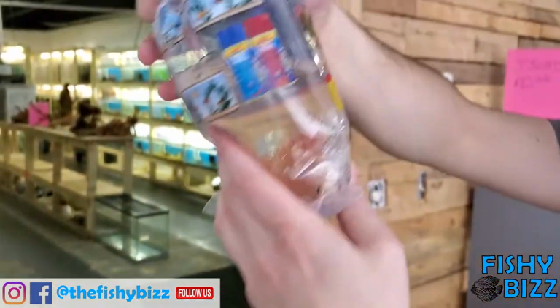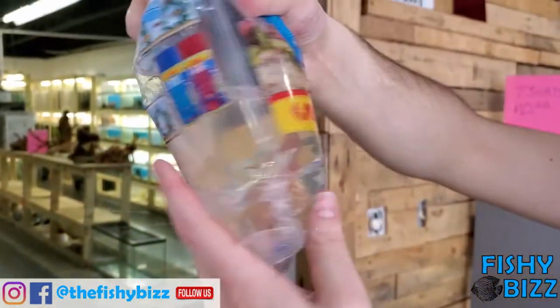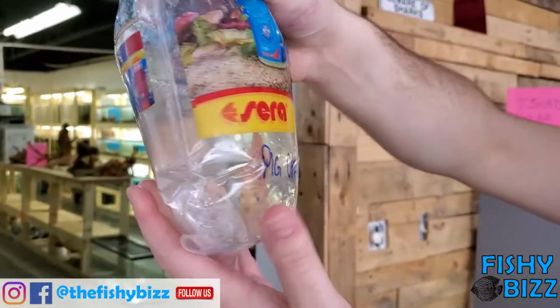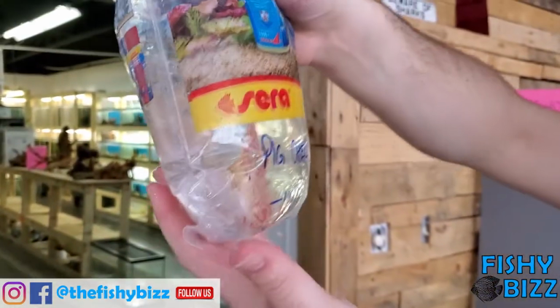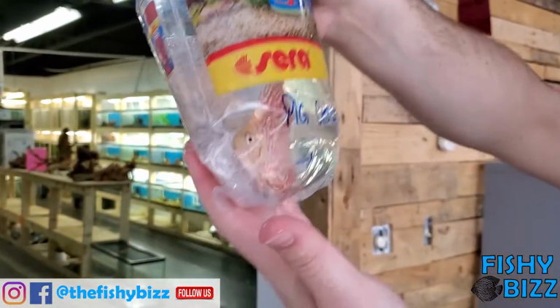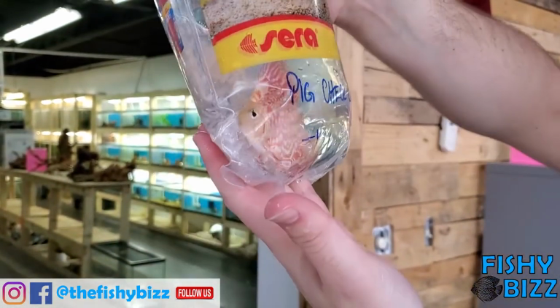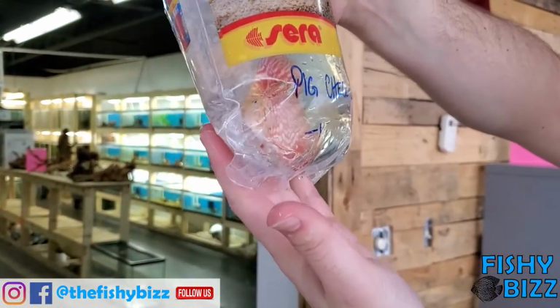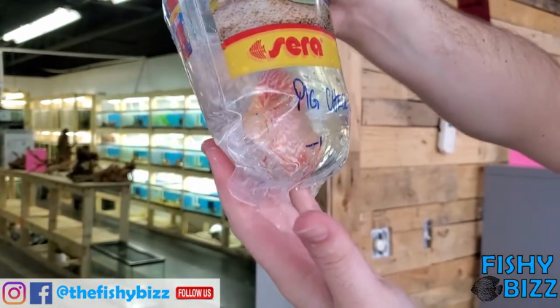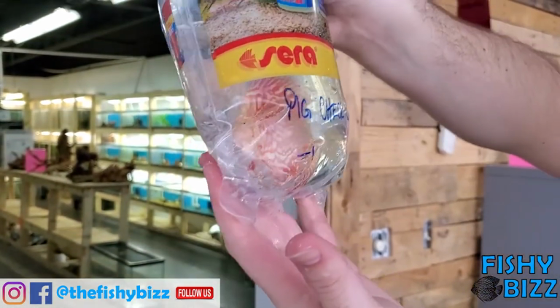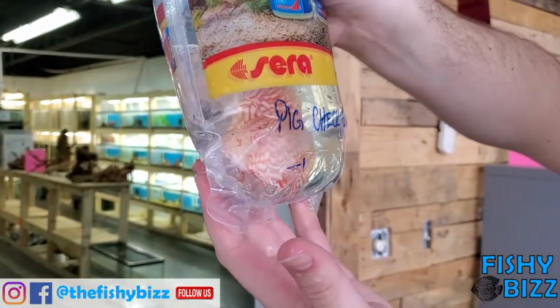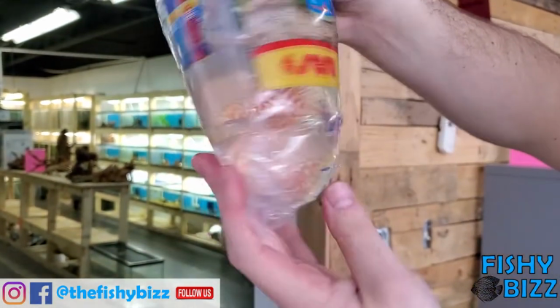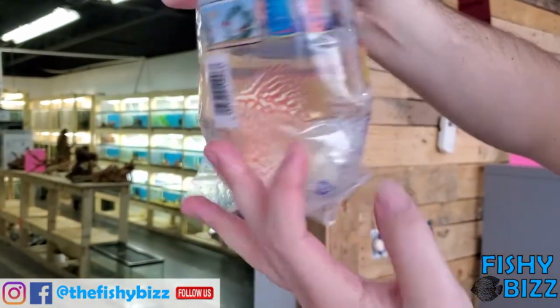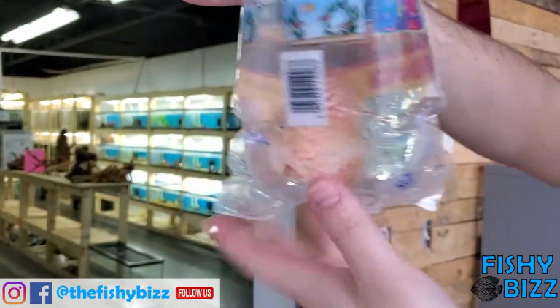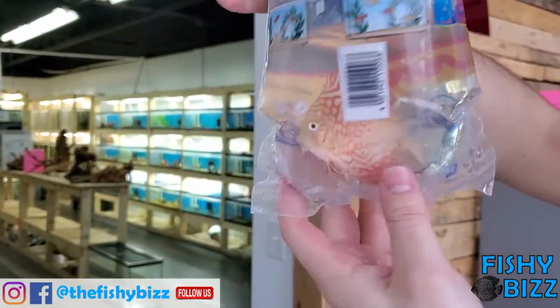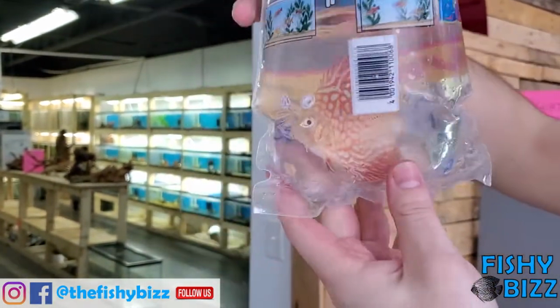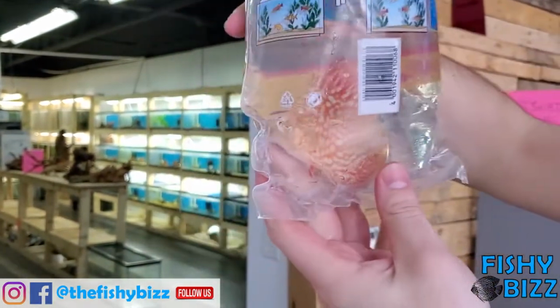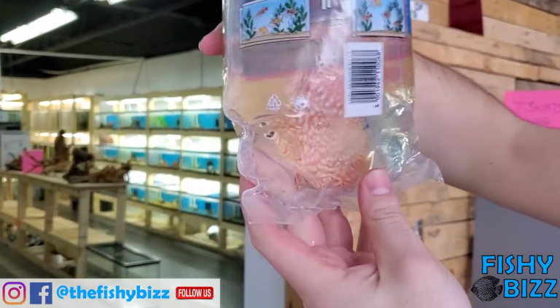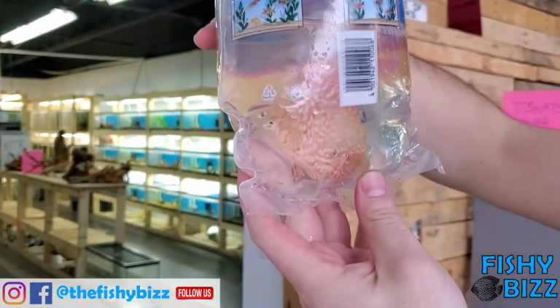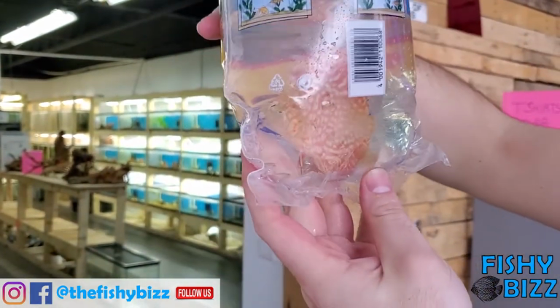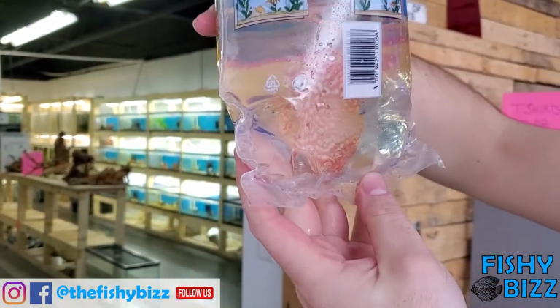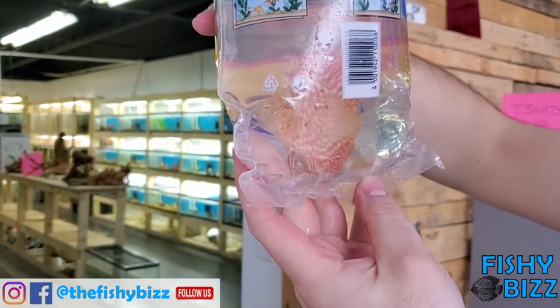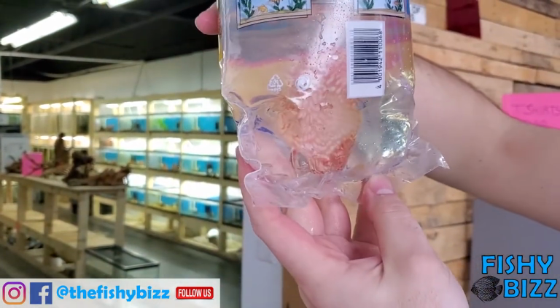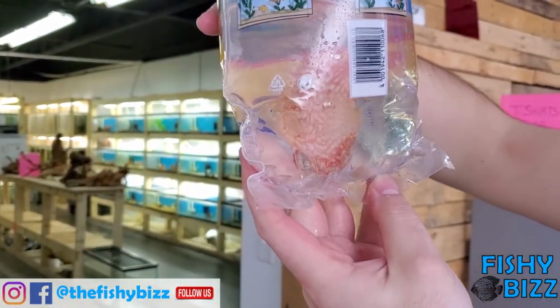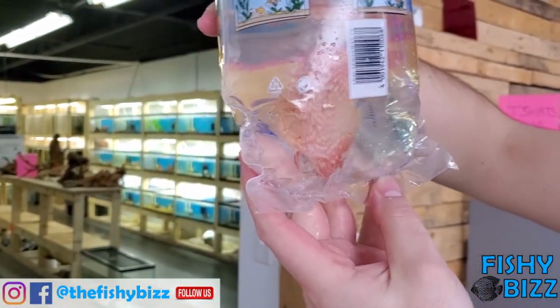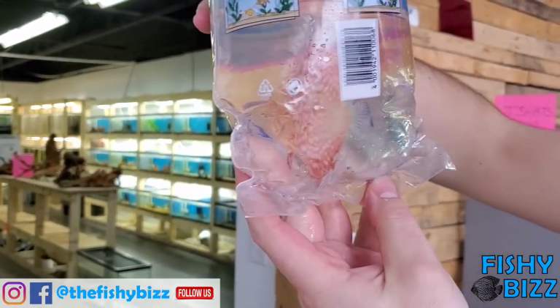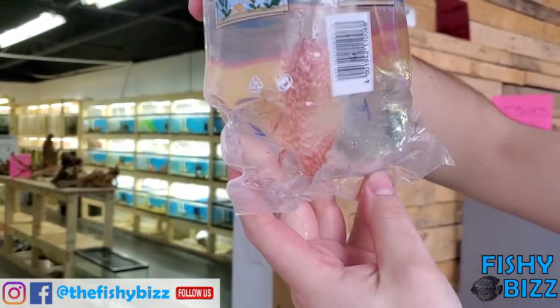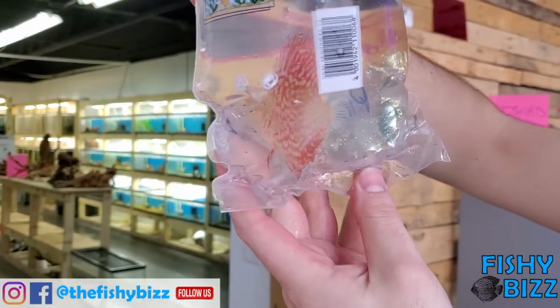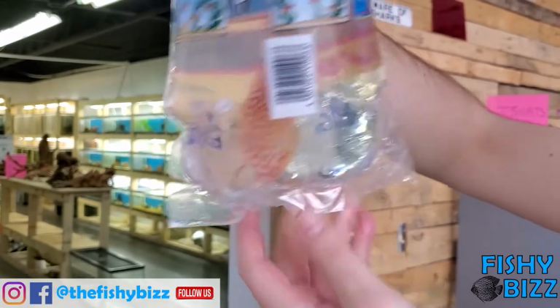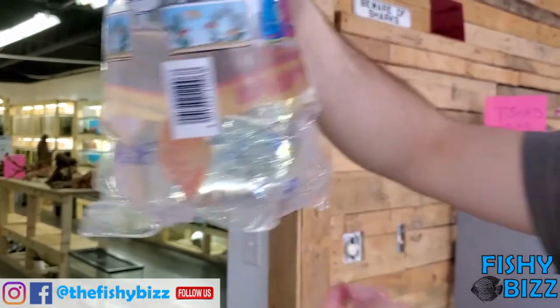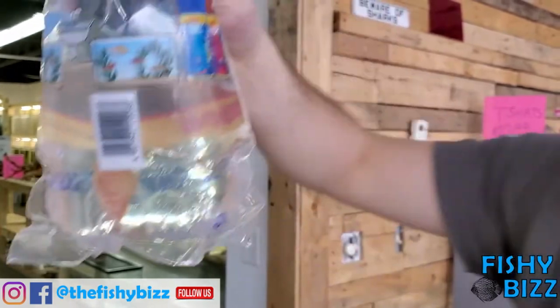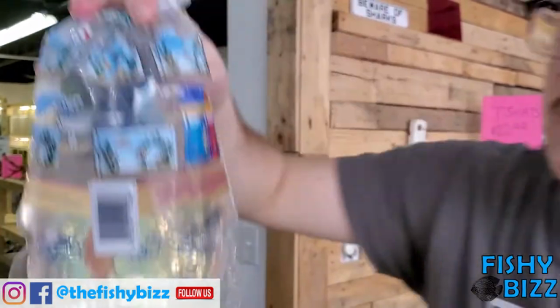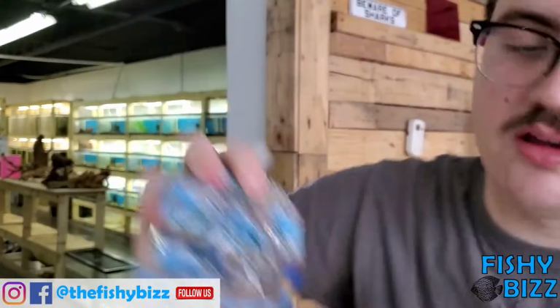There's a really nice pigeon checkerboard discus — even in the bag, that's a real nice one. He's a little camera shy.